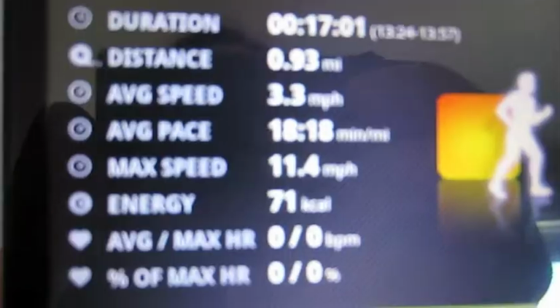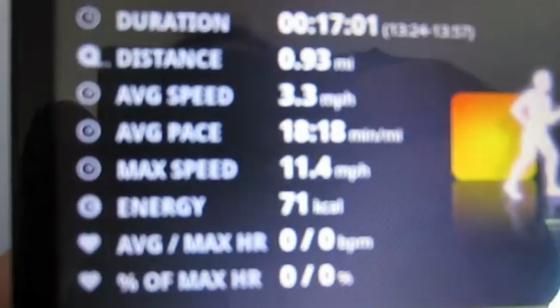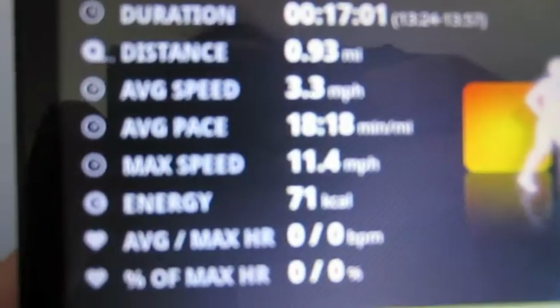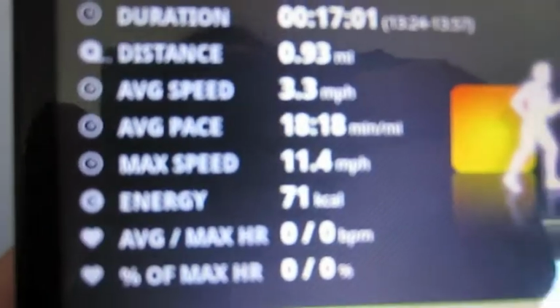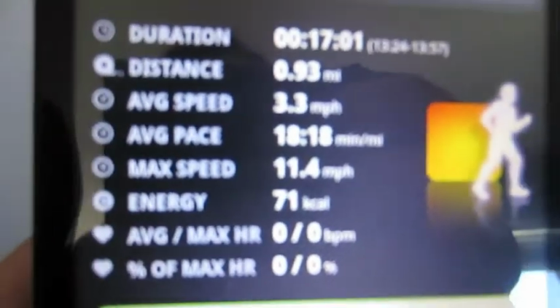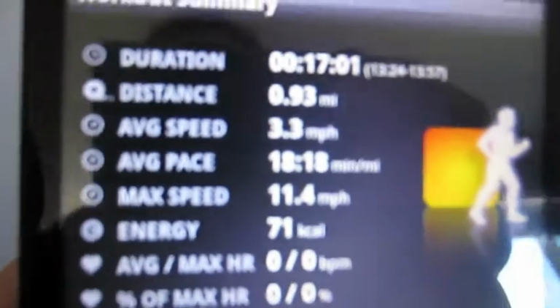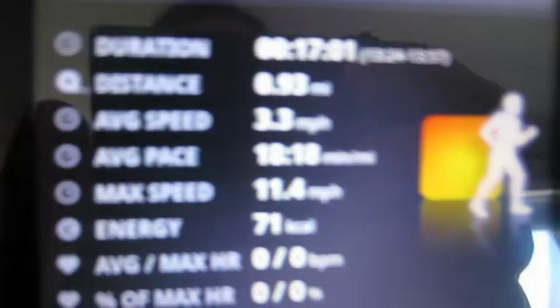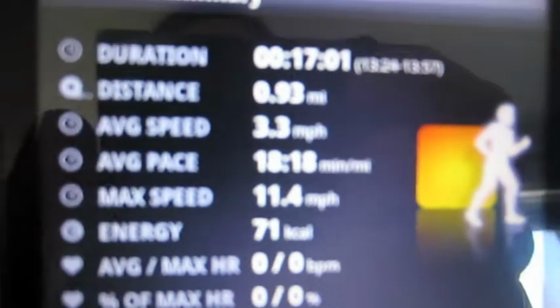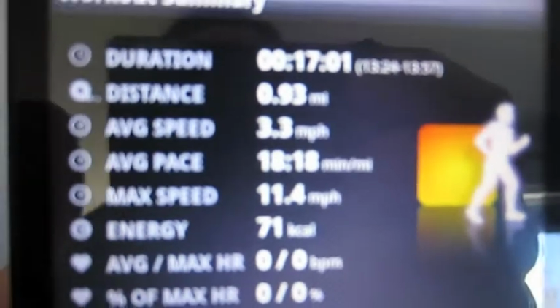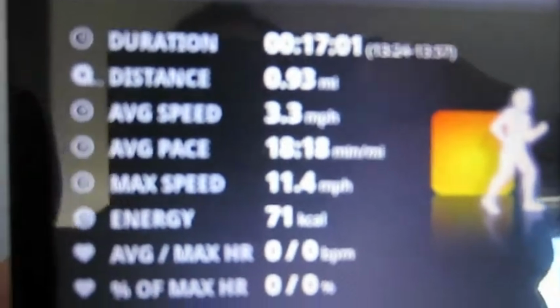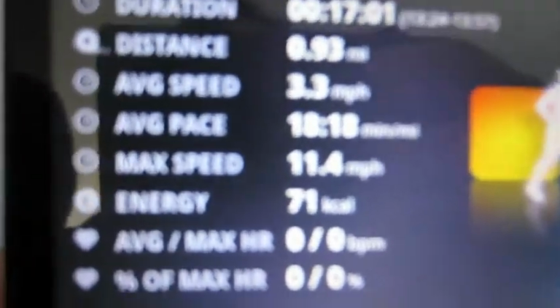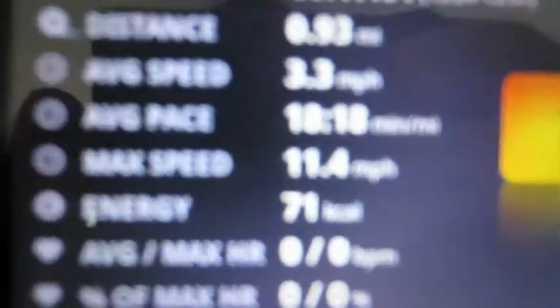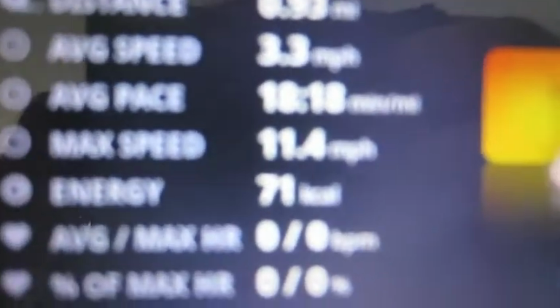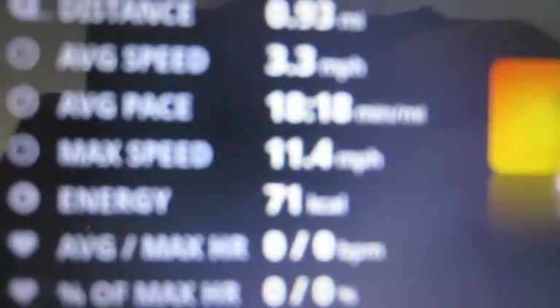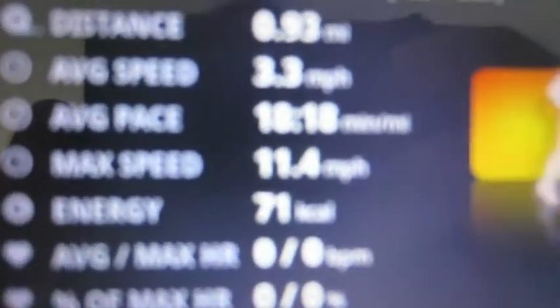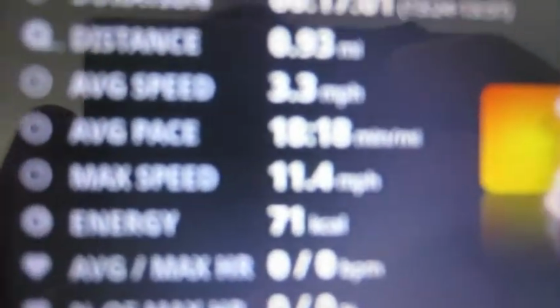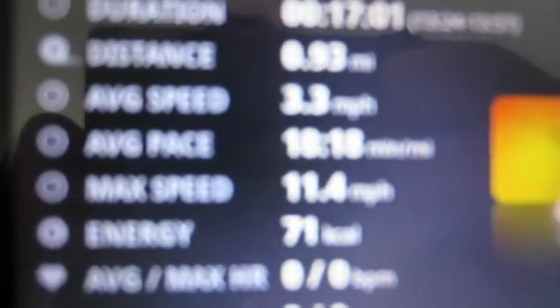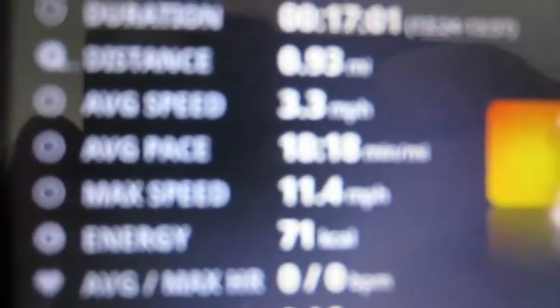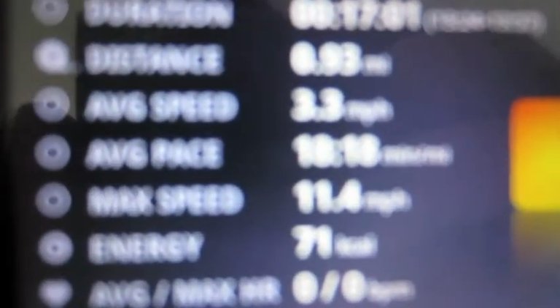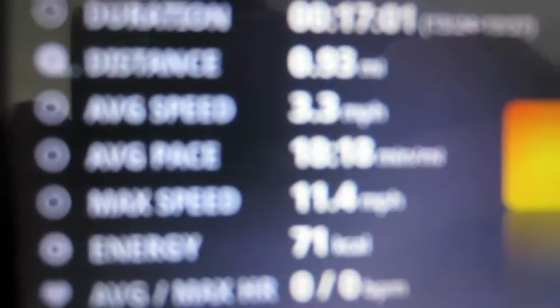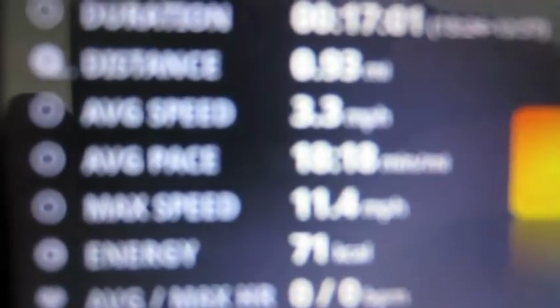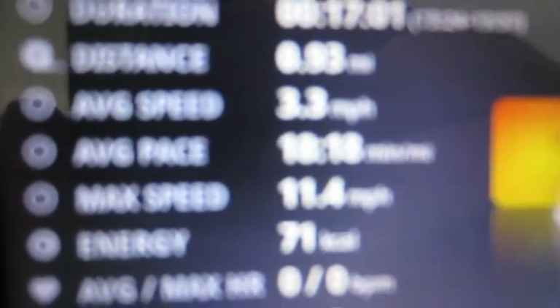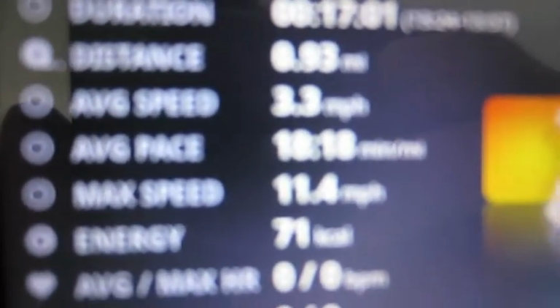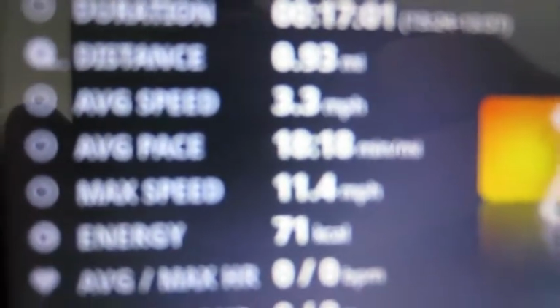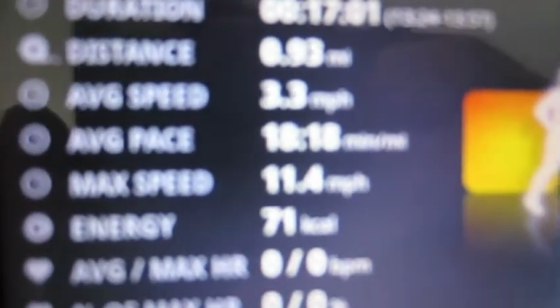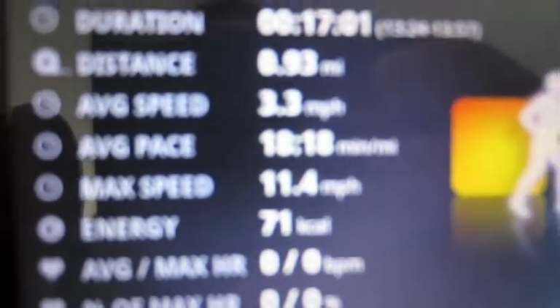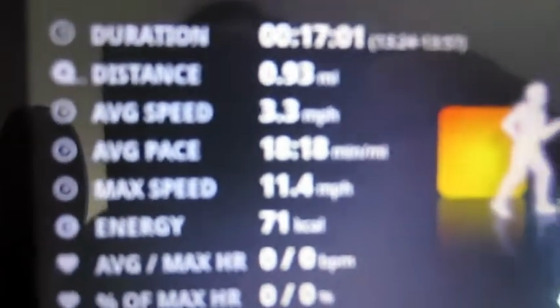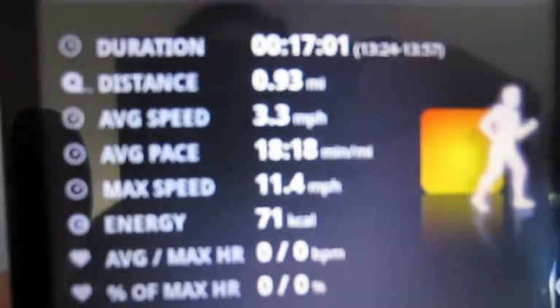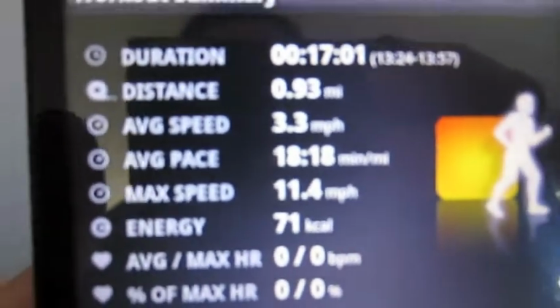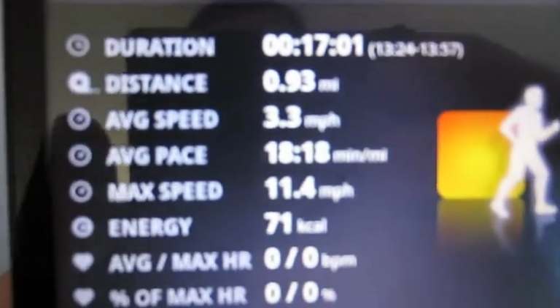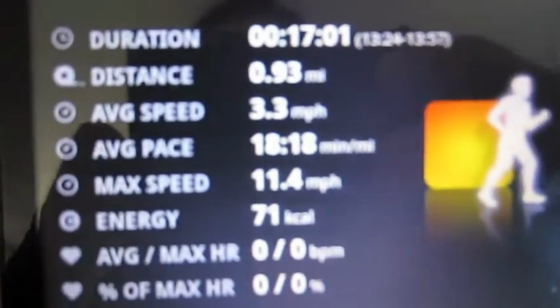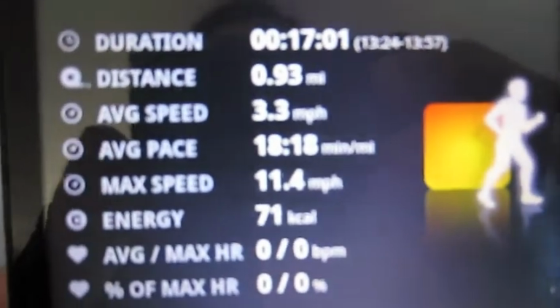Finished my store walk. It's 0.93 miles, which is about what I thought.